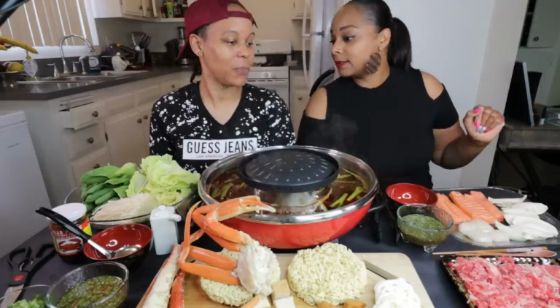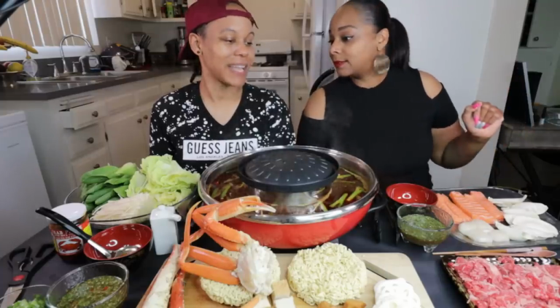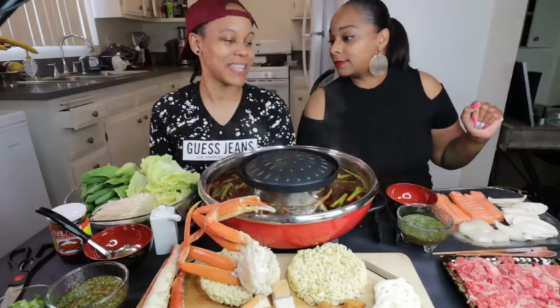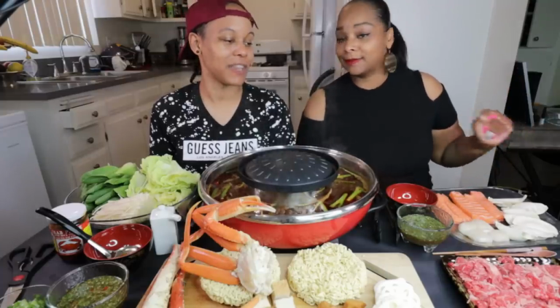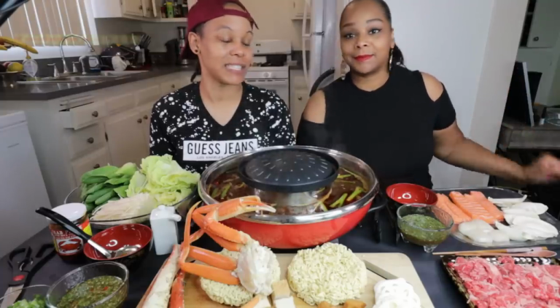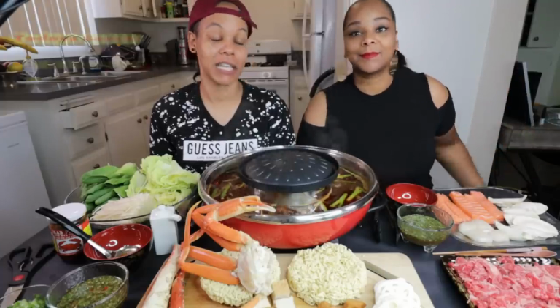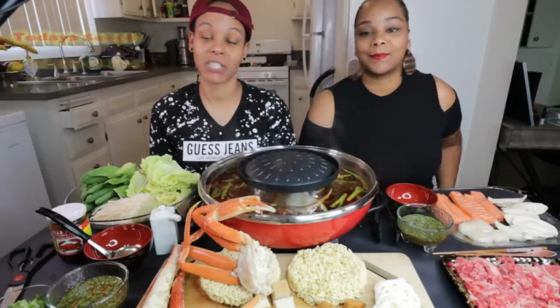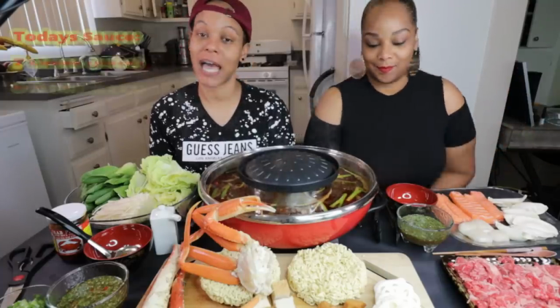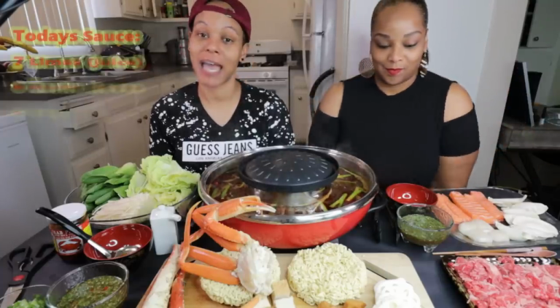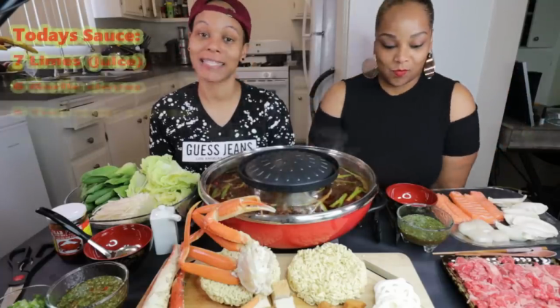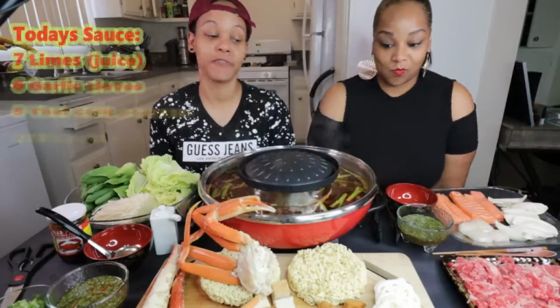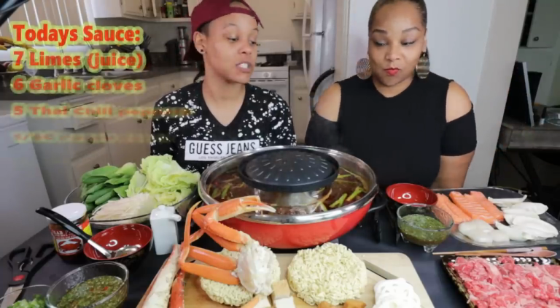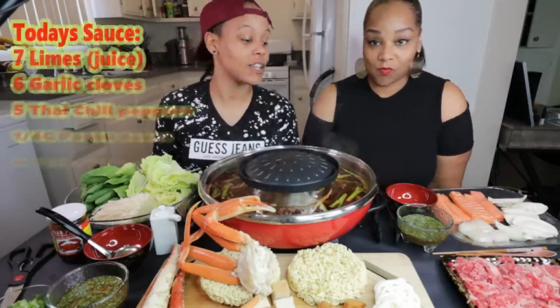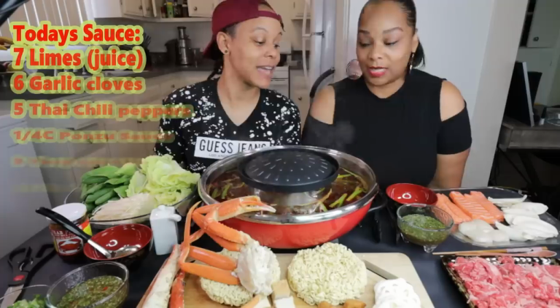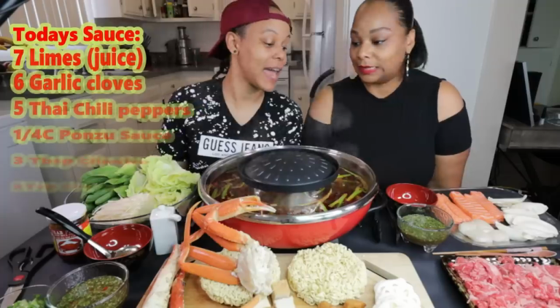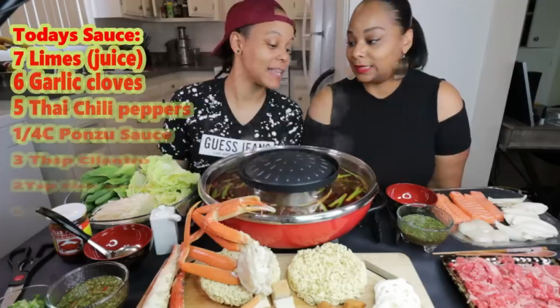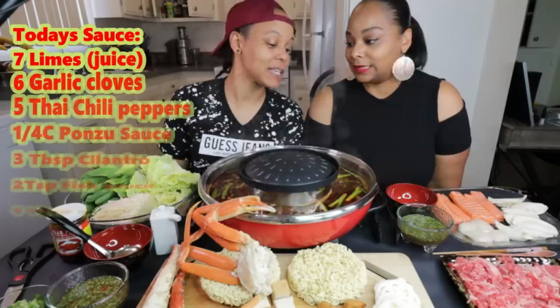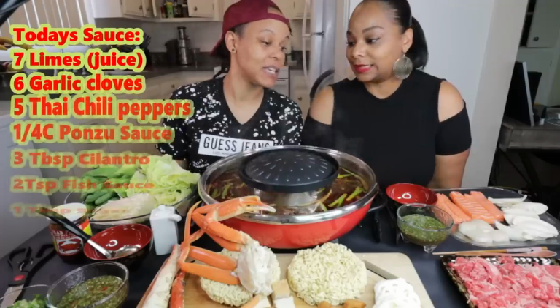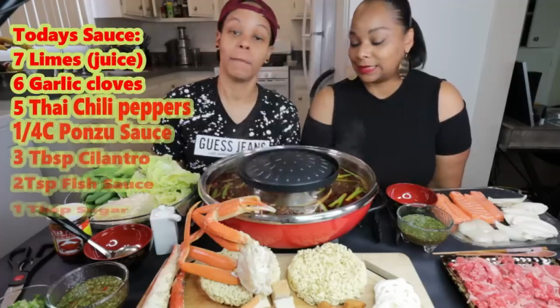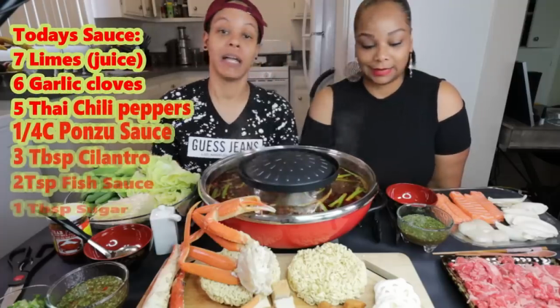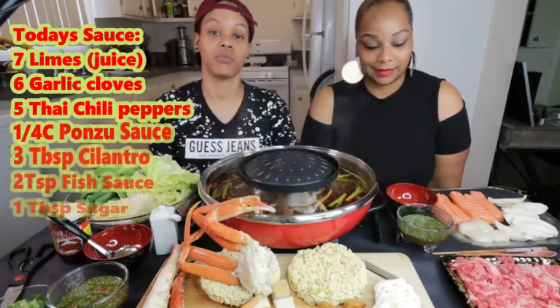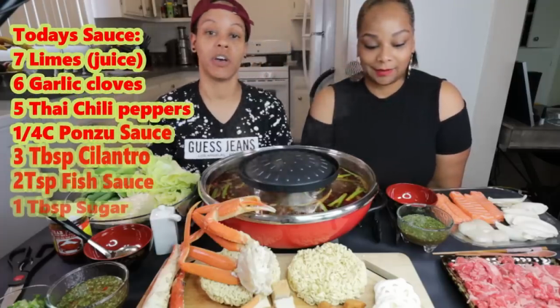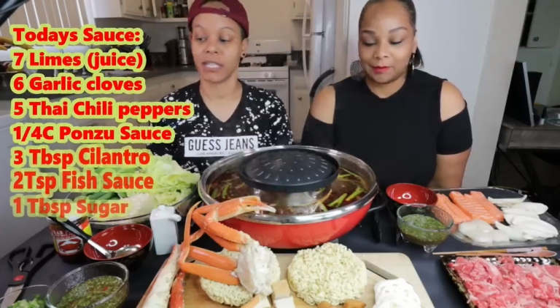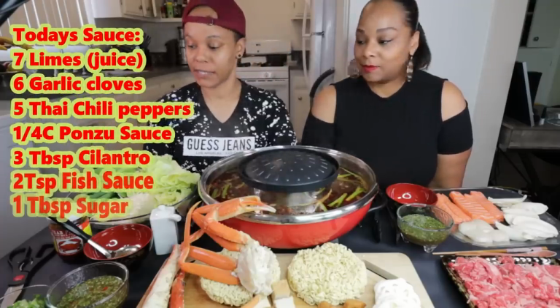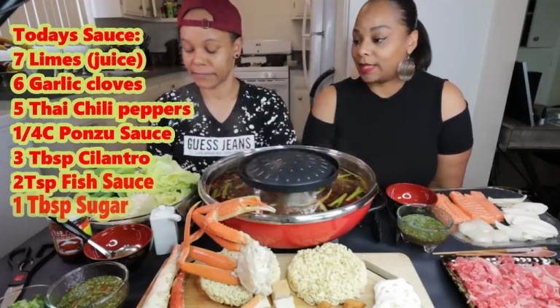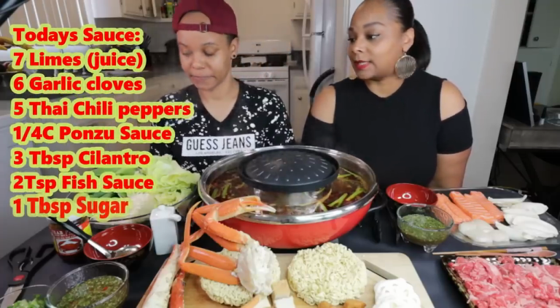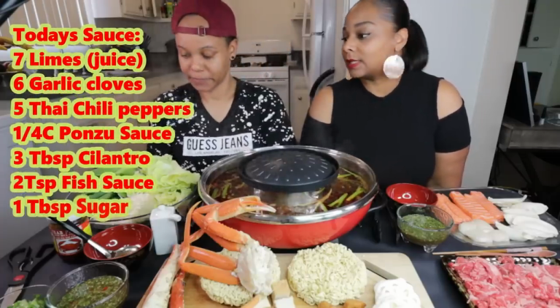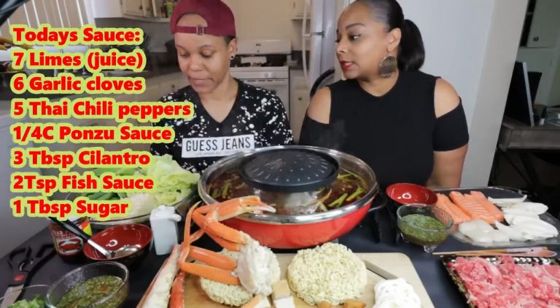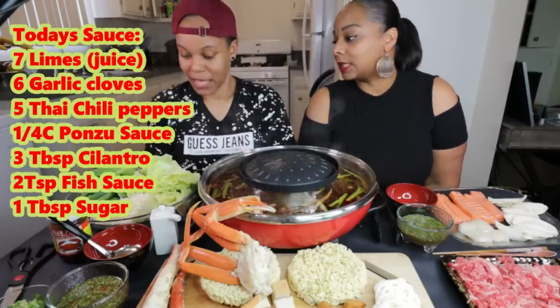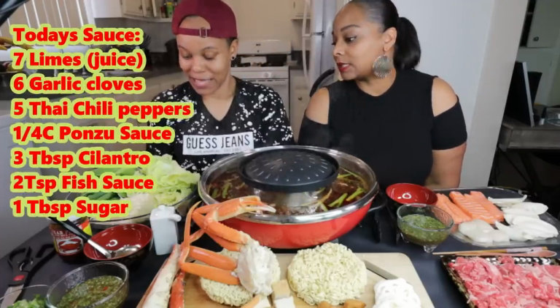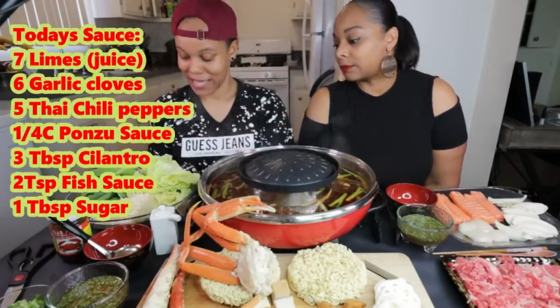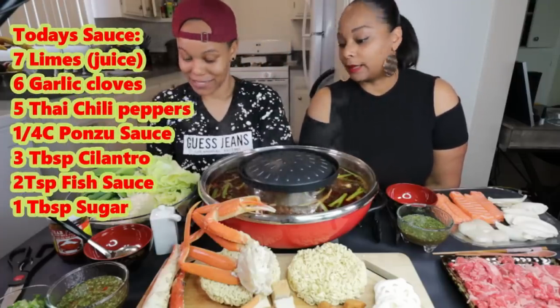And we got Stephanie's delicious Thai seafood sauce that has ponzu sauce in it. Yes, delicious. I'm ready.